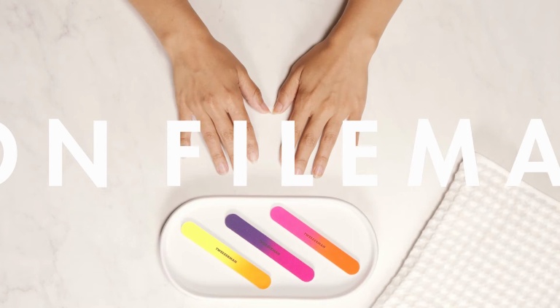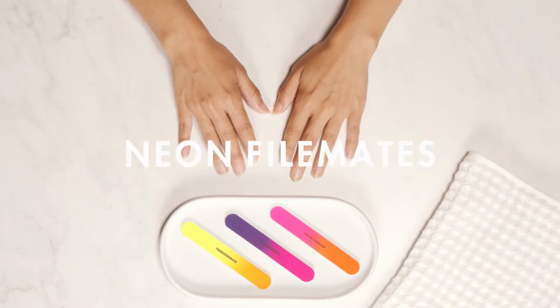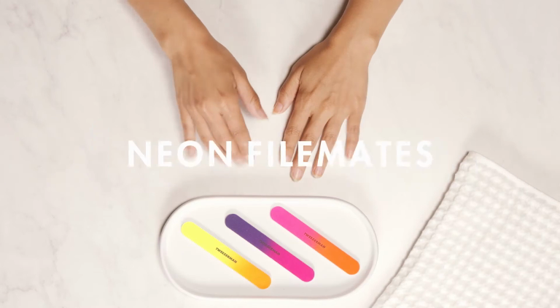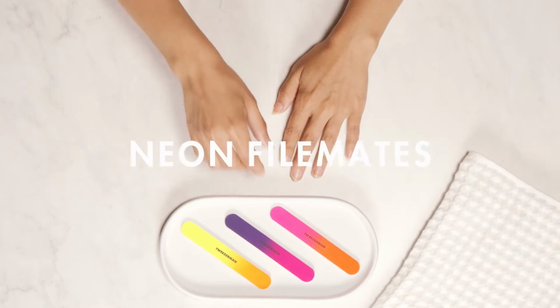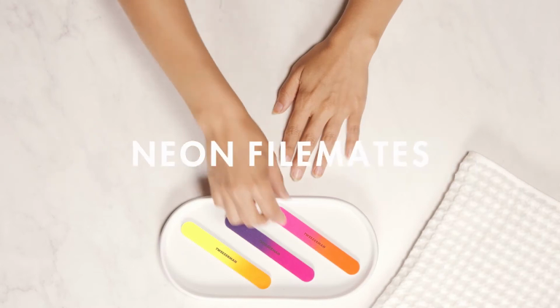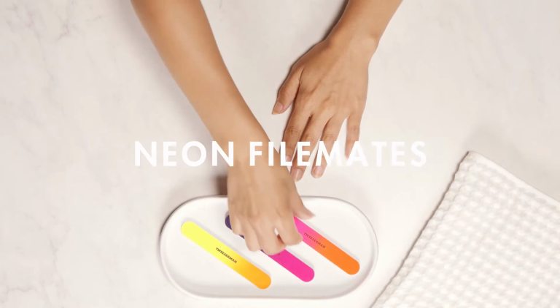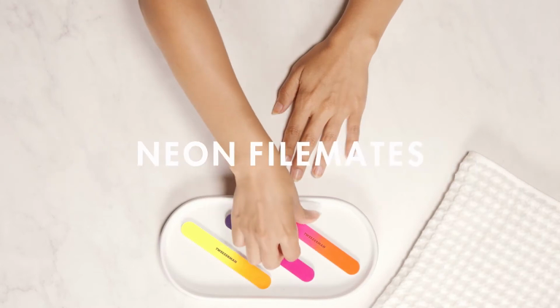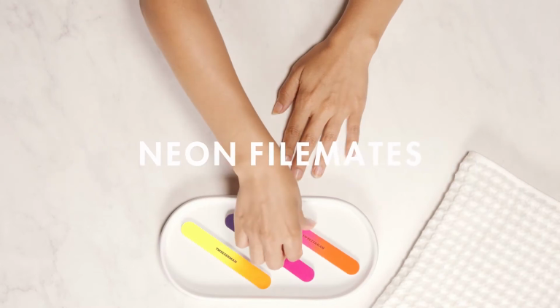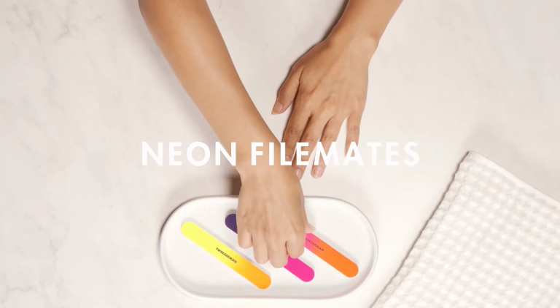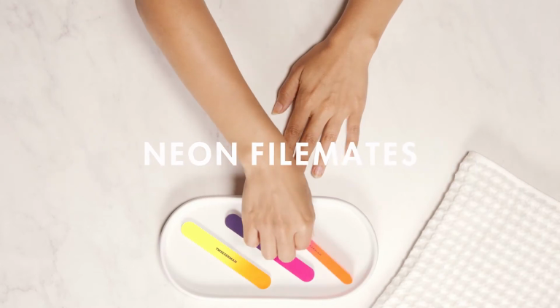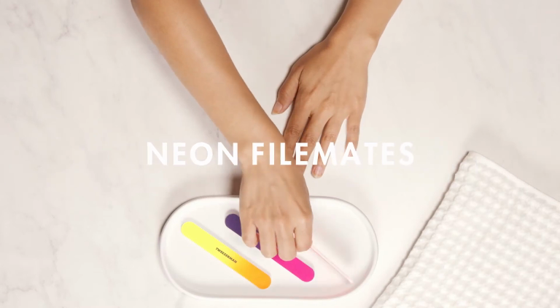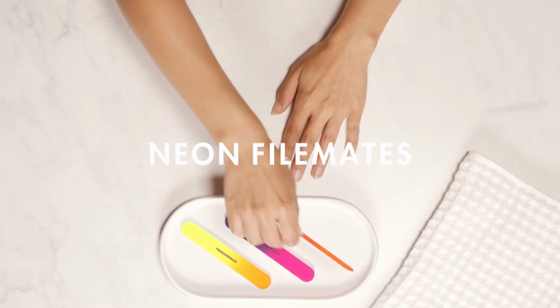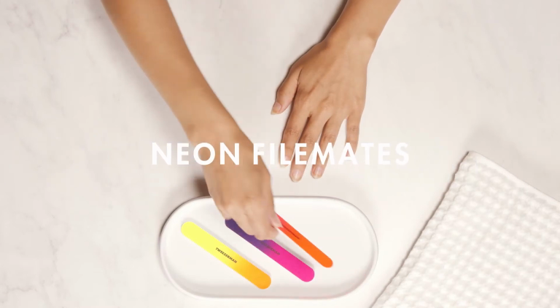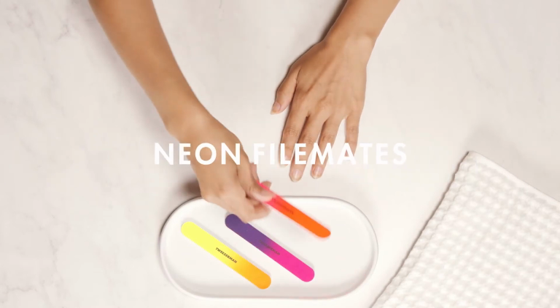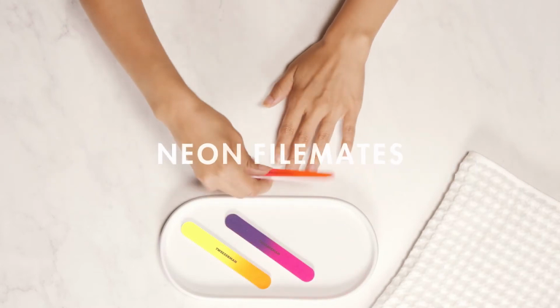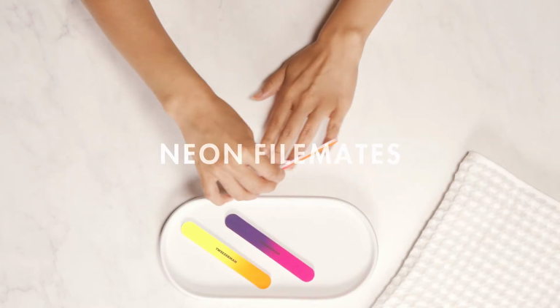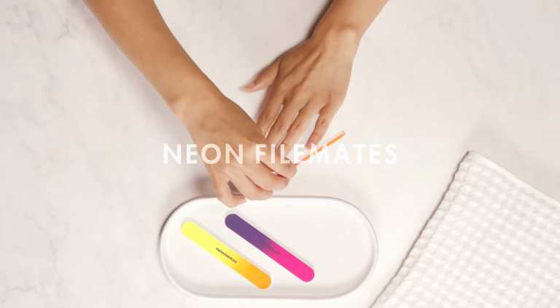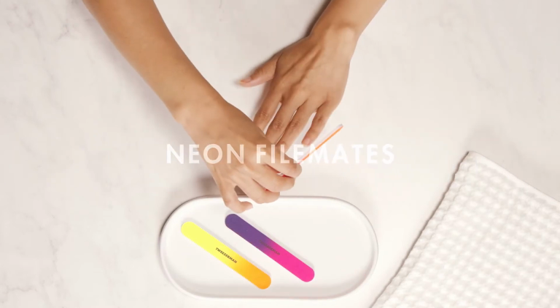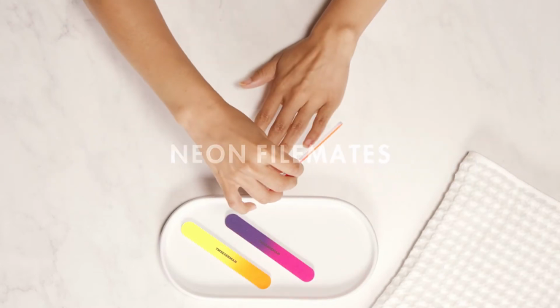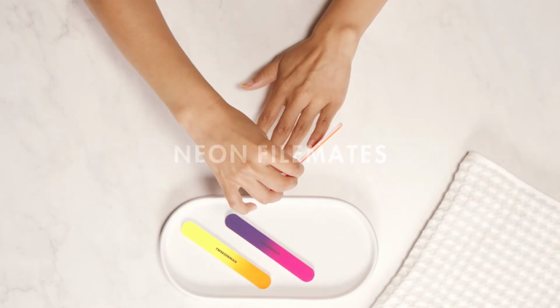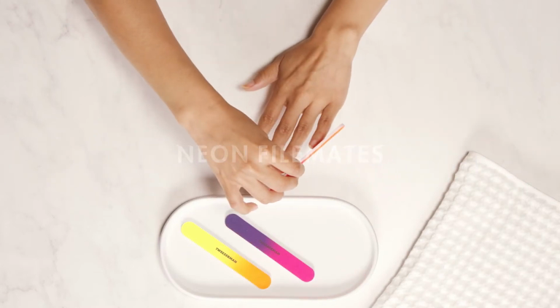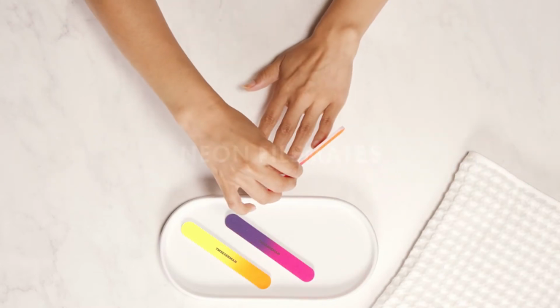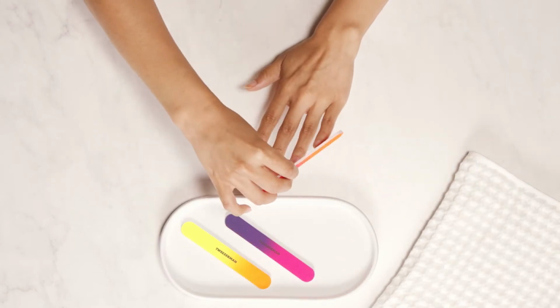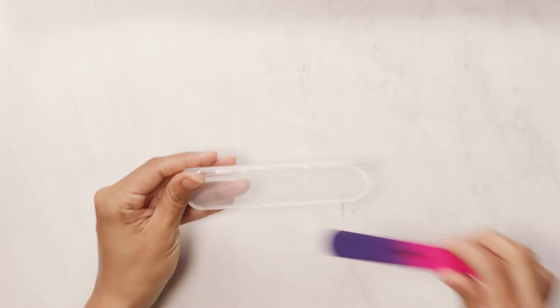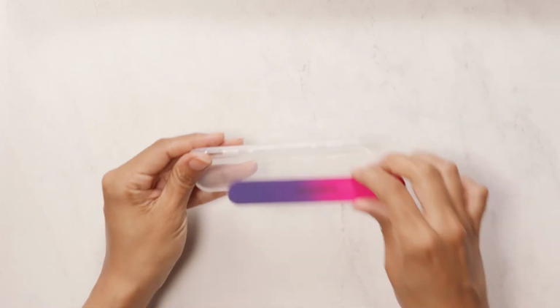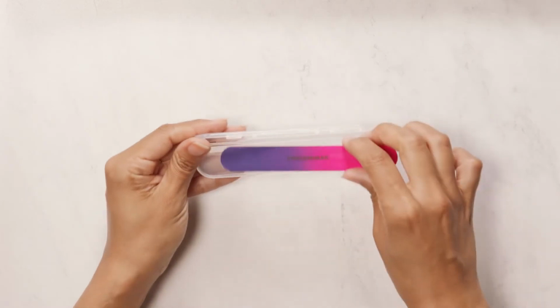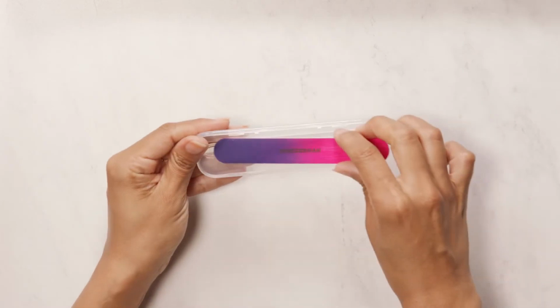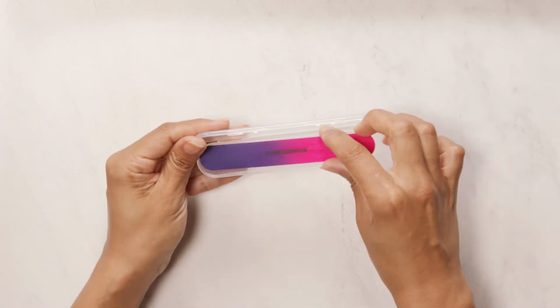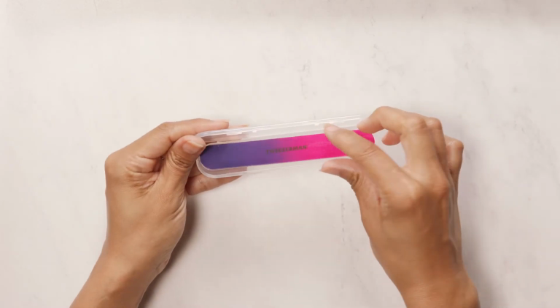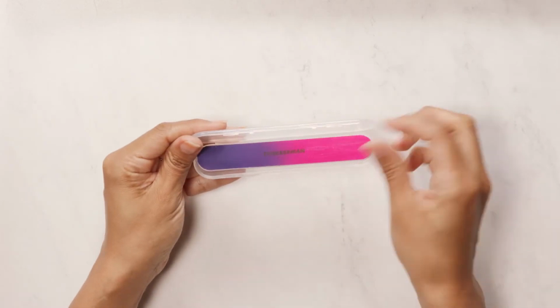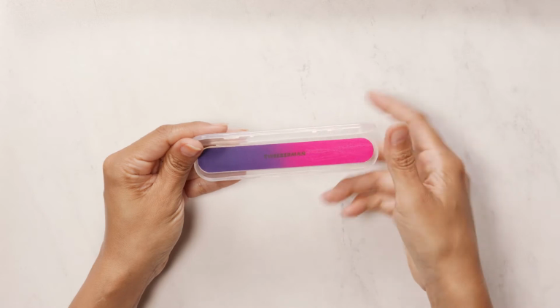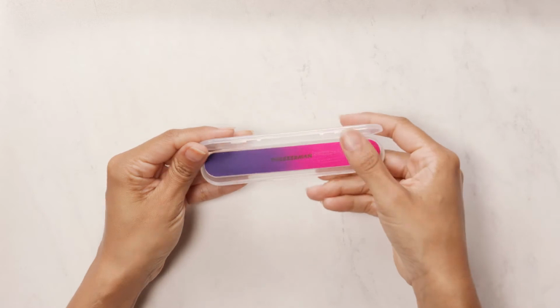The Neon Filemates come with three dual sided files and a case that makes it convenient to toss in your bag.